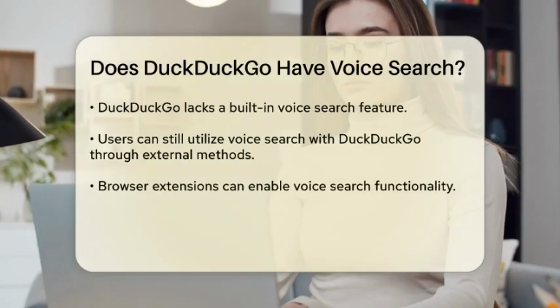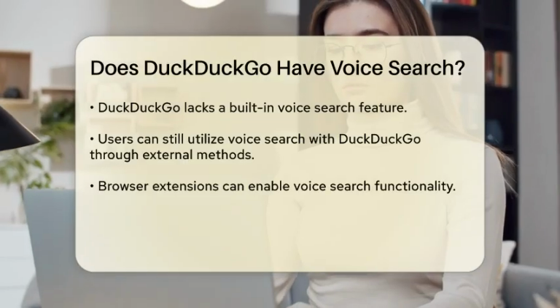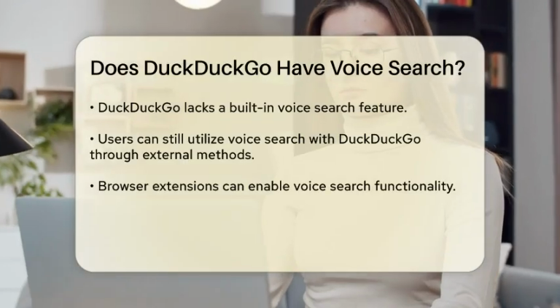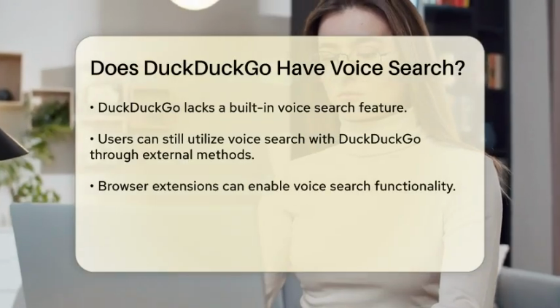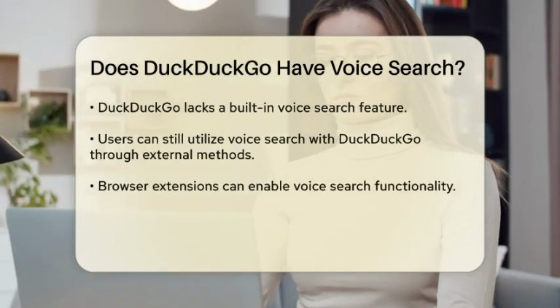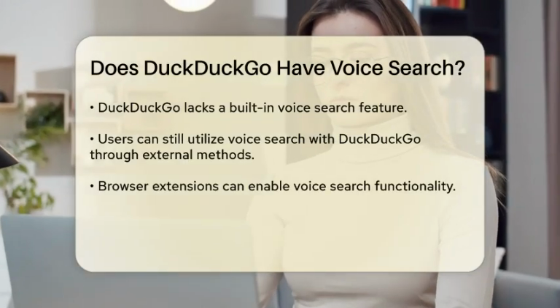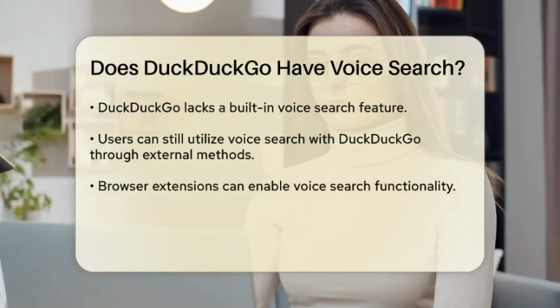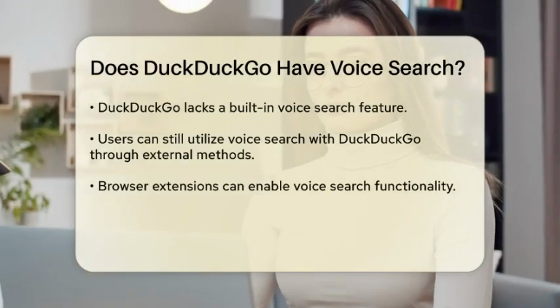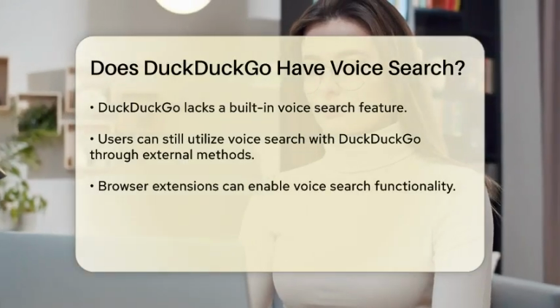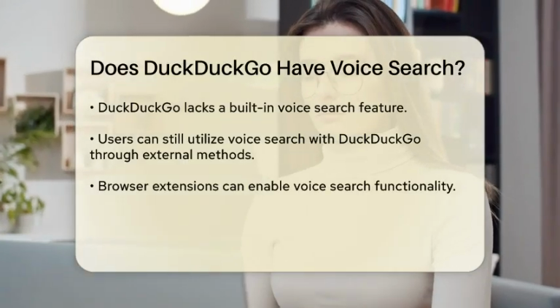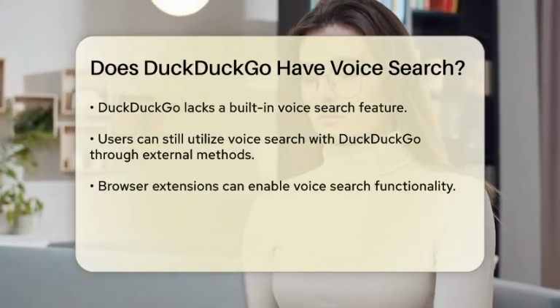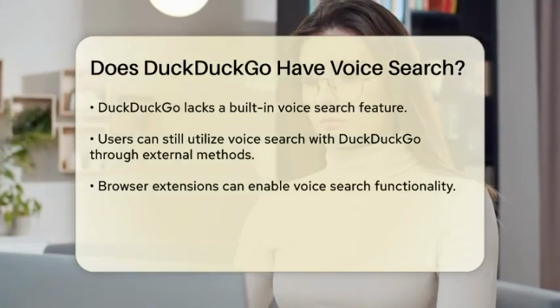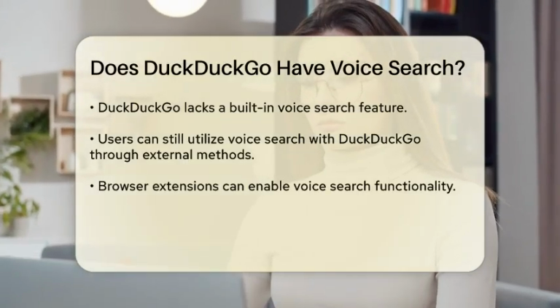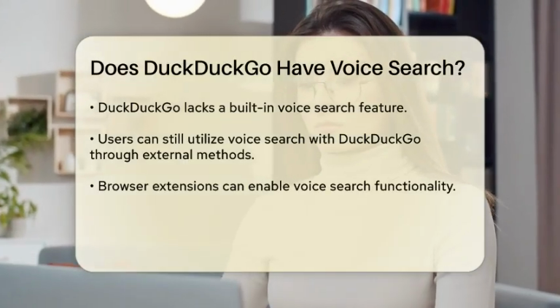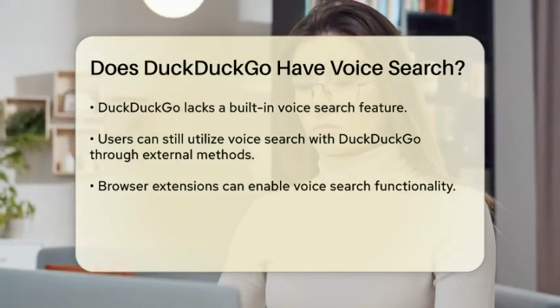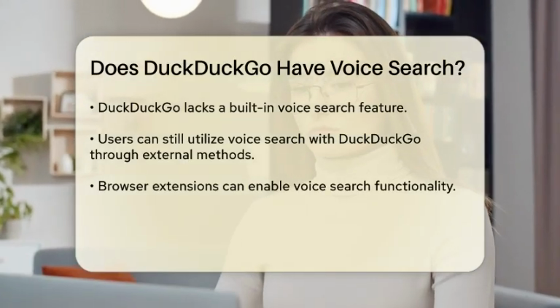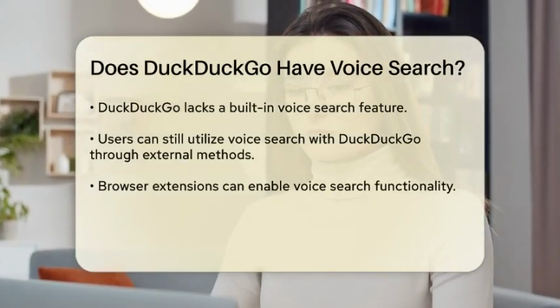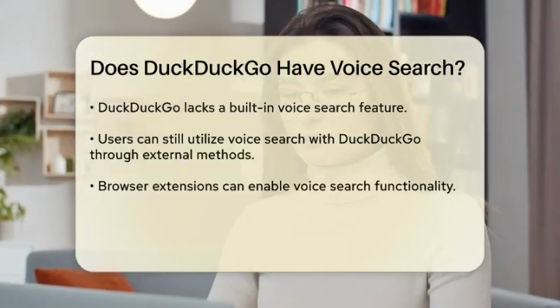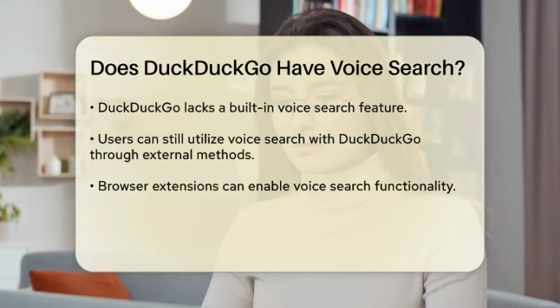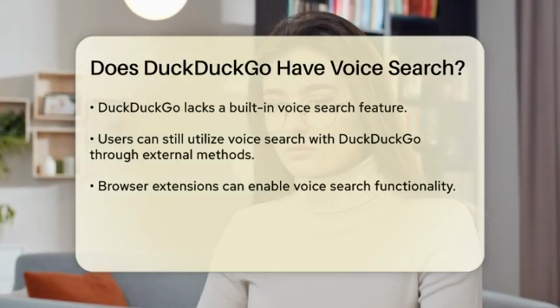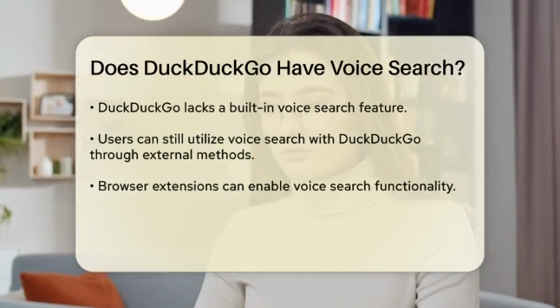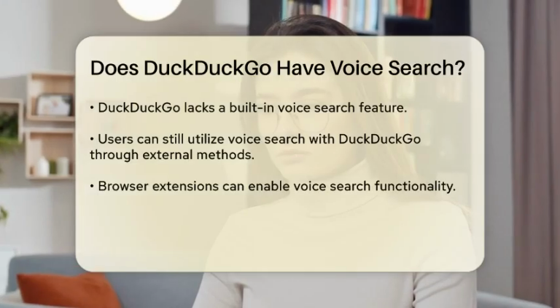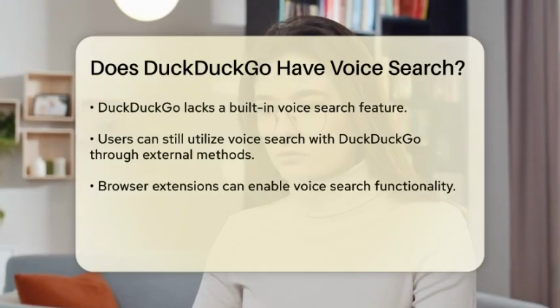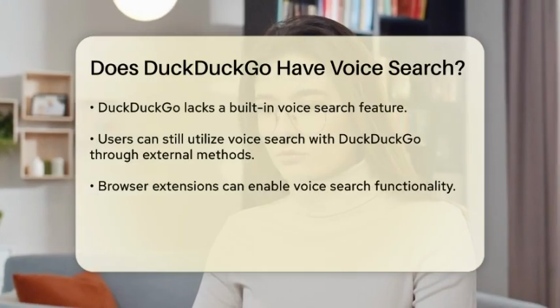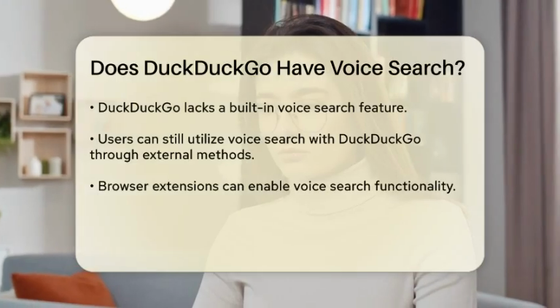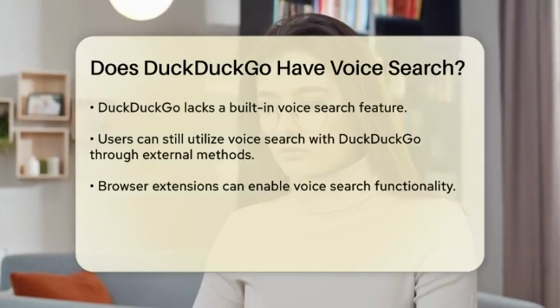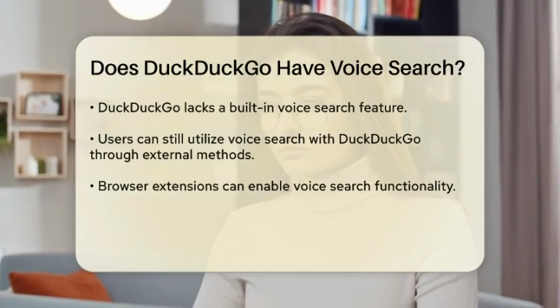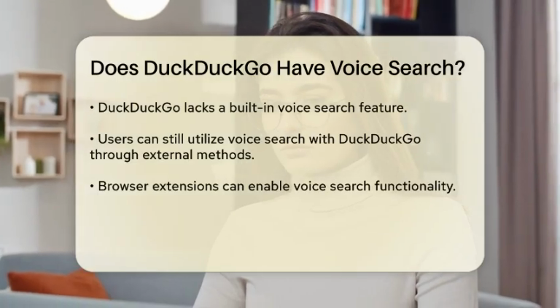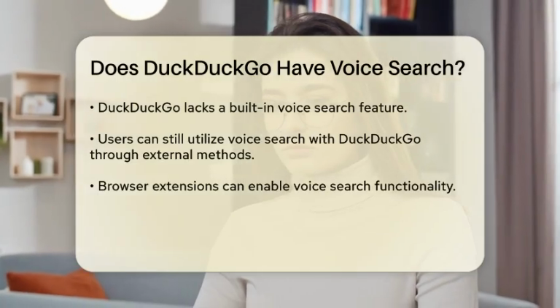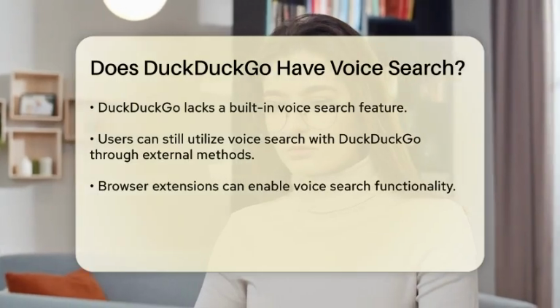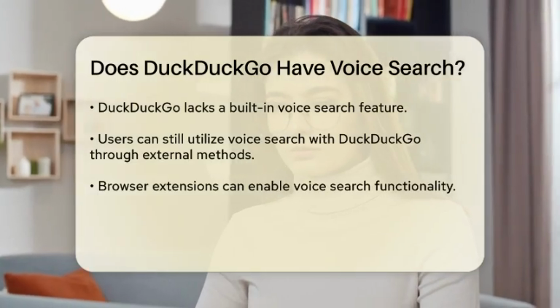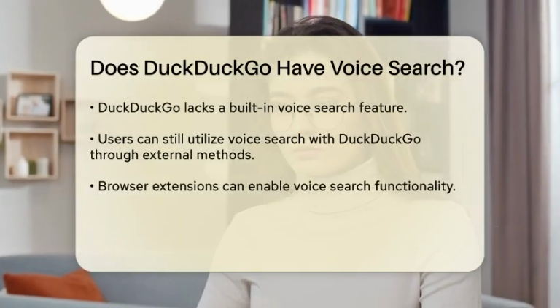Now about voice search. While DuckDuckGo itself does not have a built-in voice search feature, there are ways to use voice search with it.